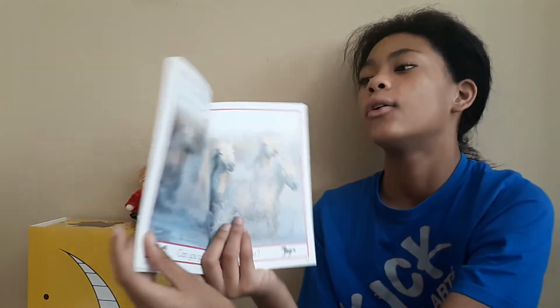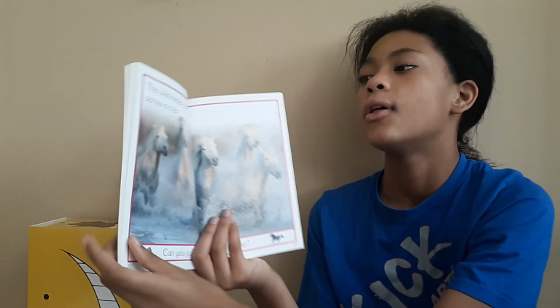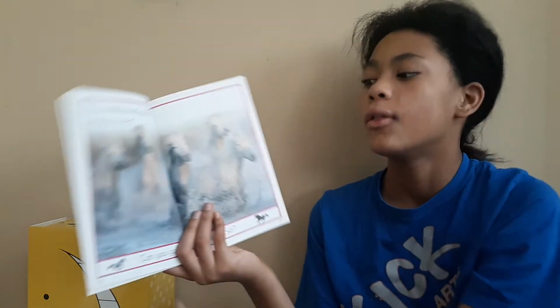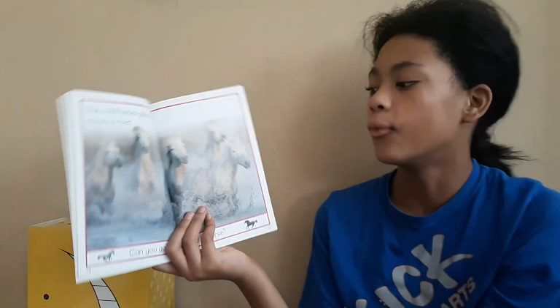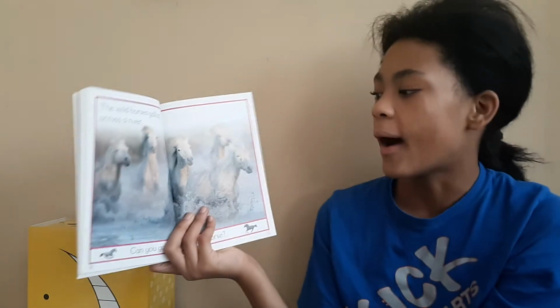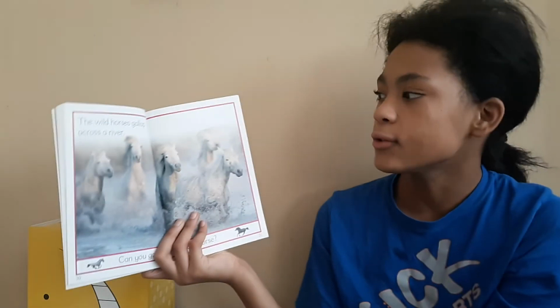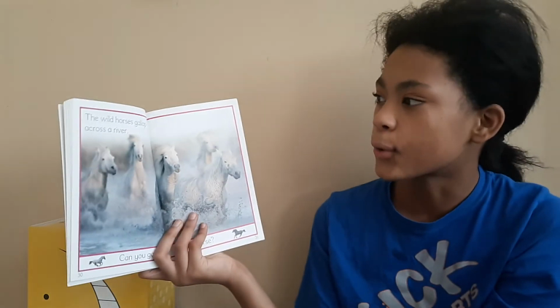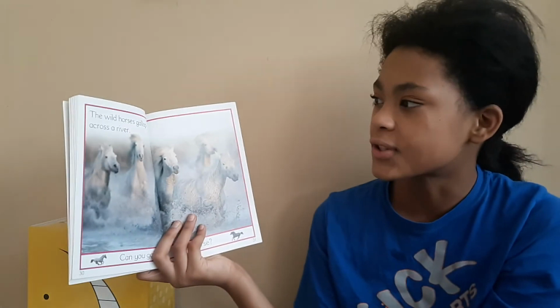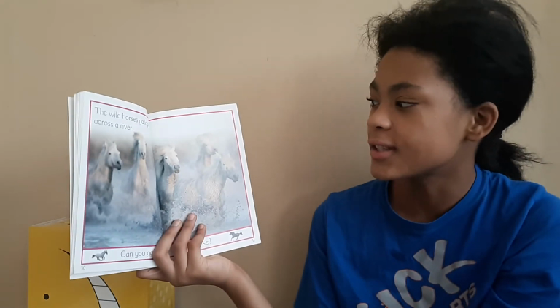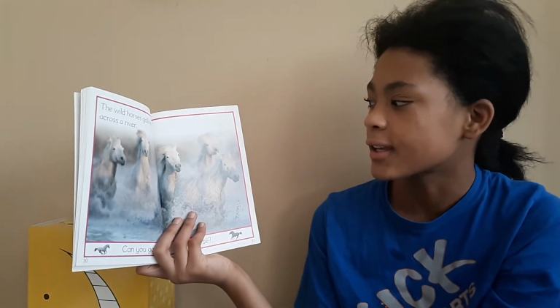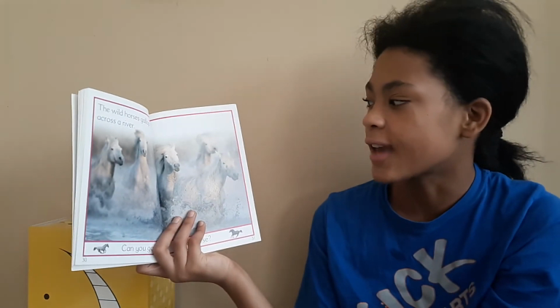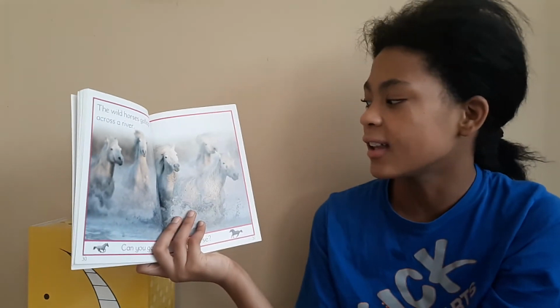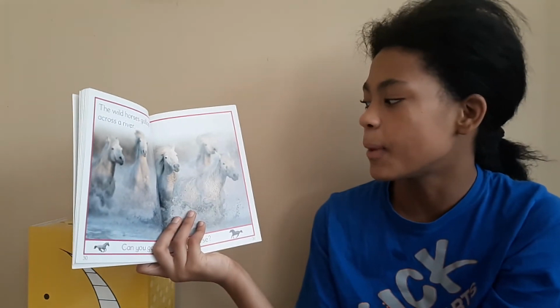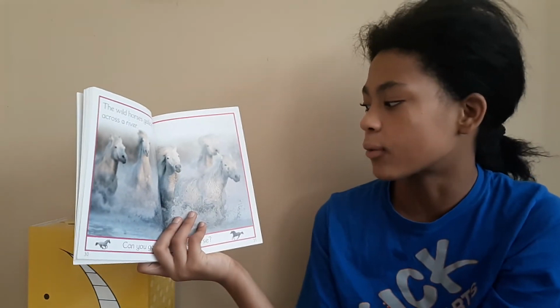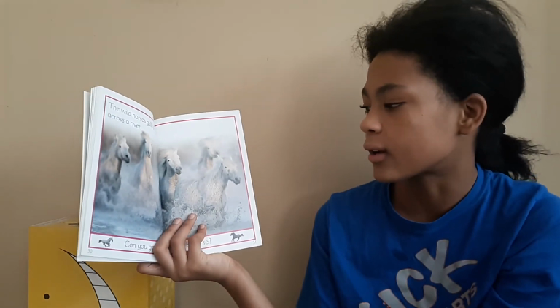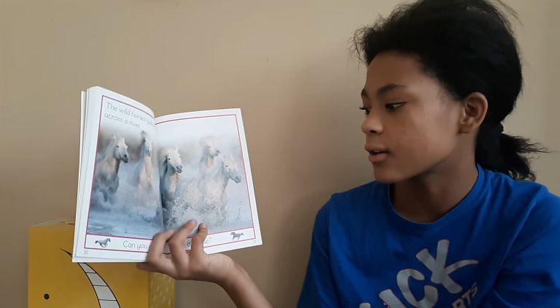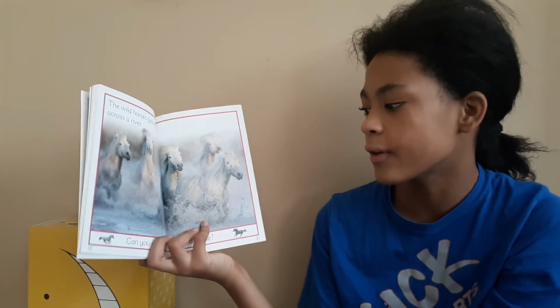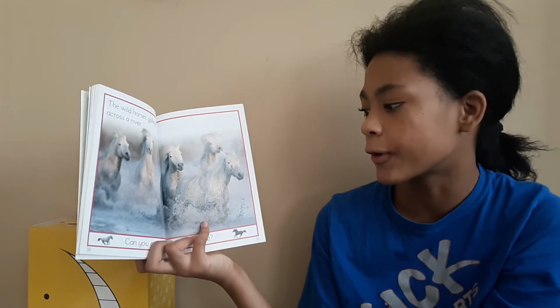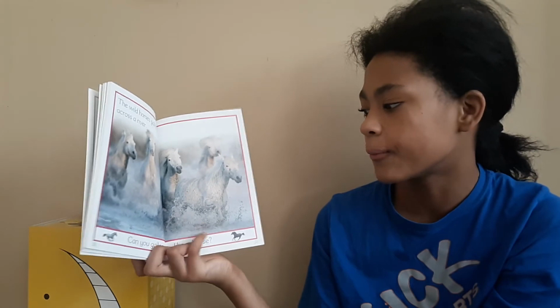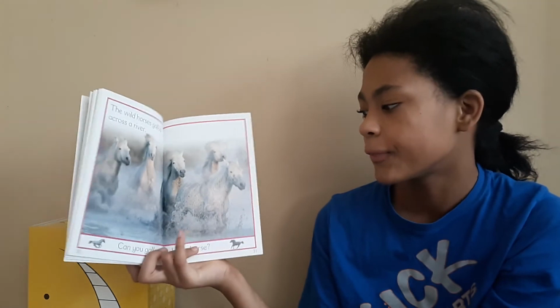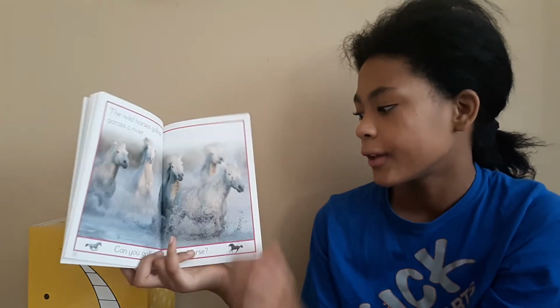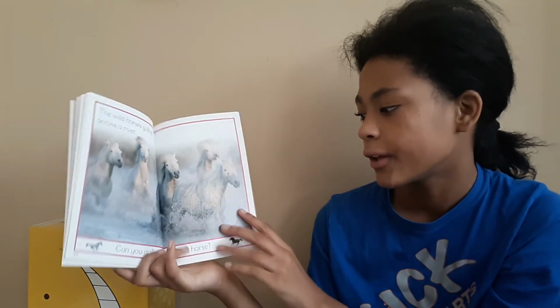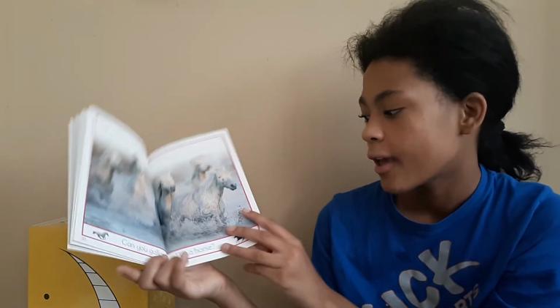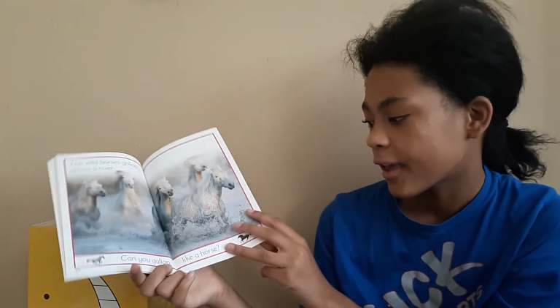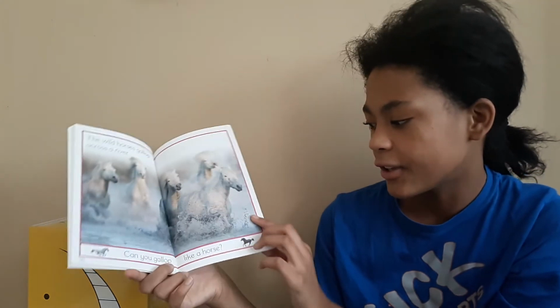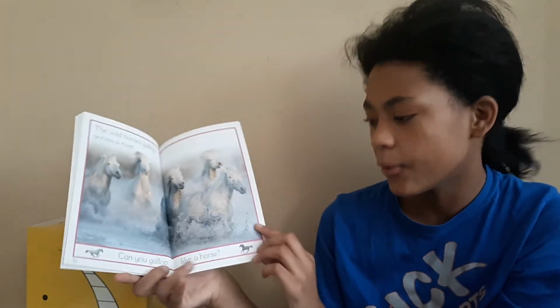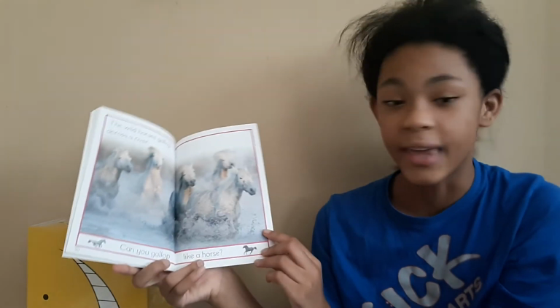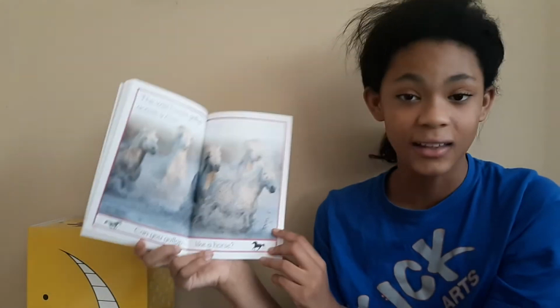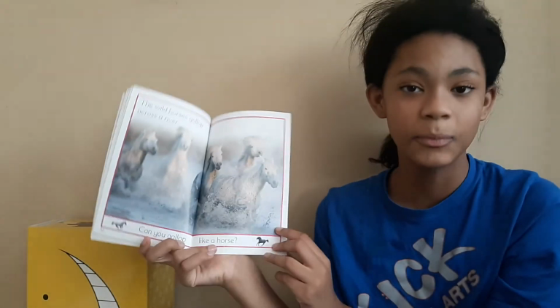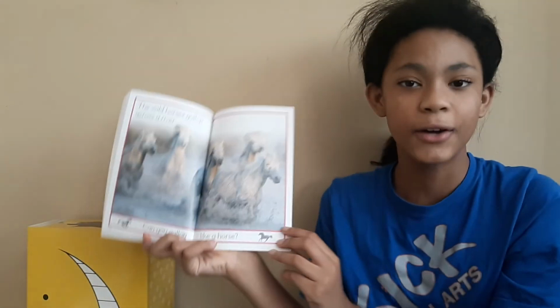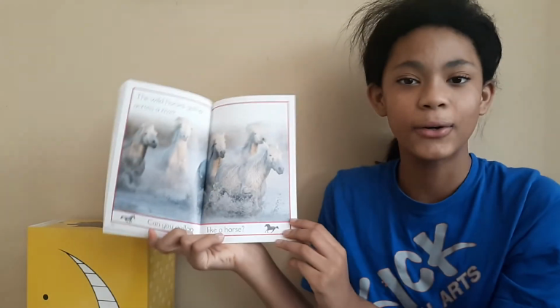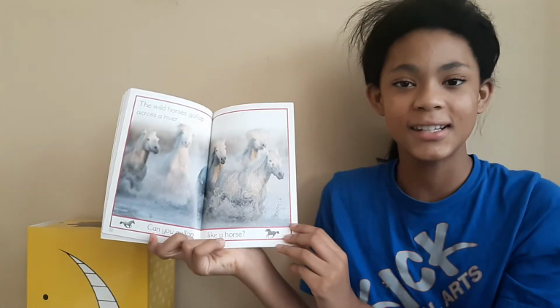The wild horses gallop across a river. Can you gallop like a horse?